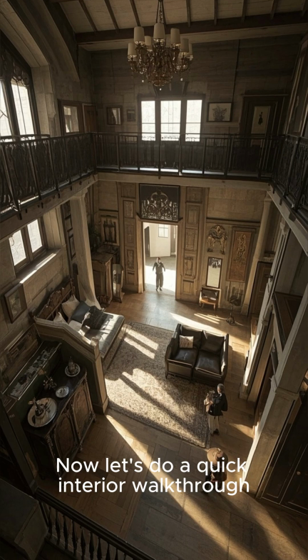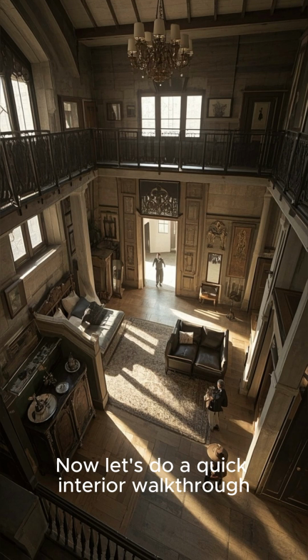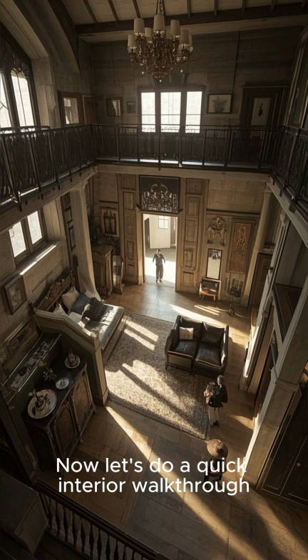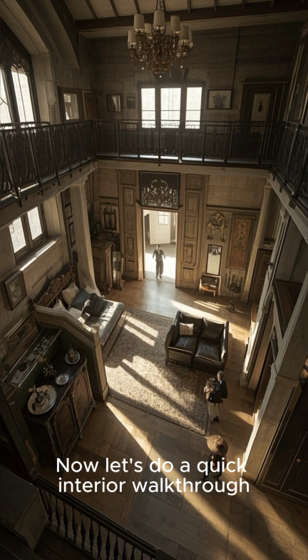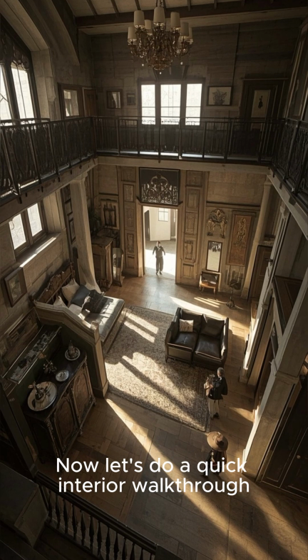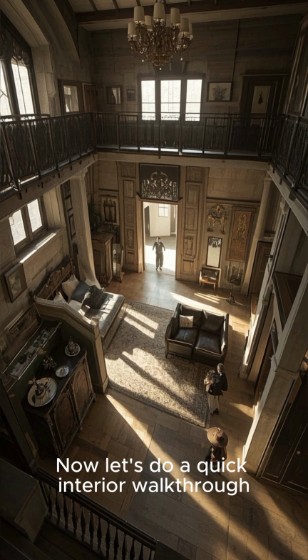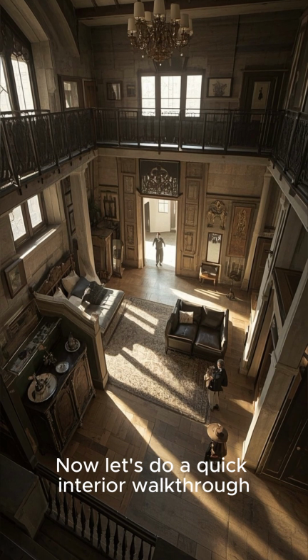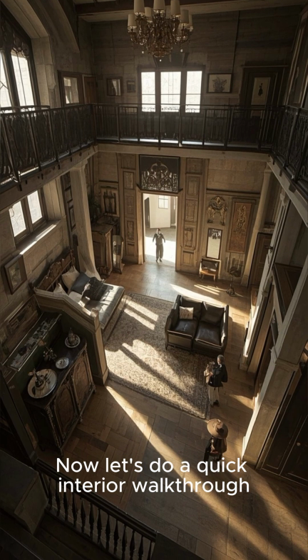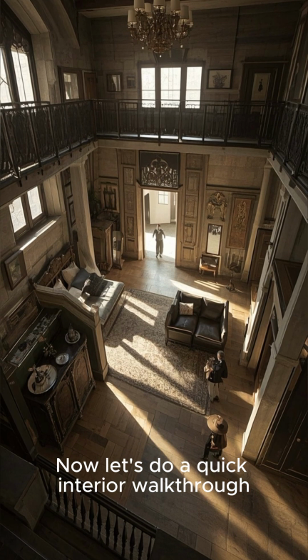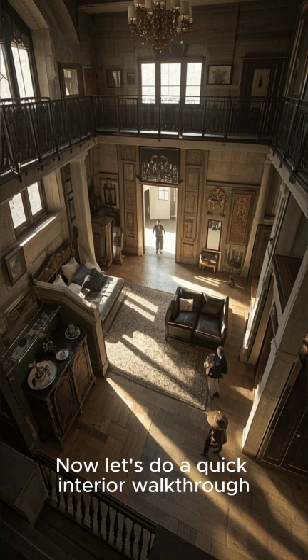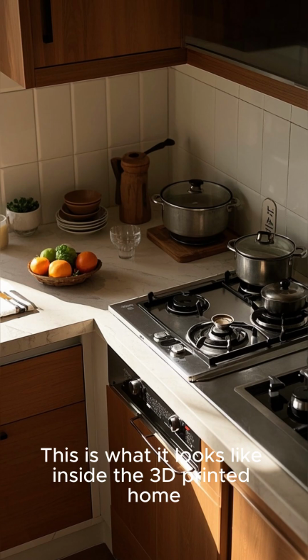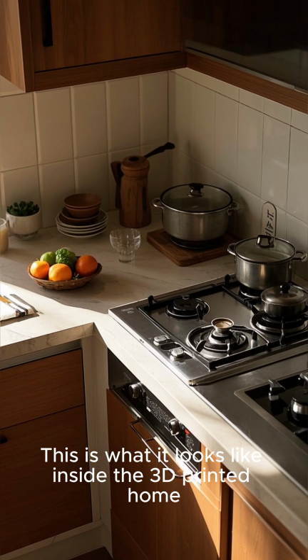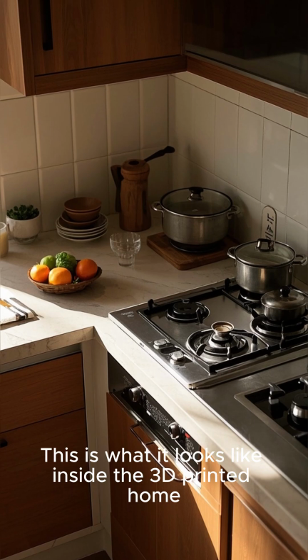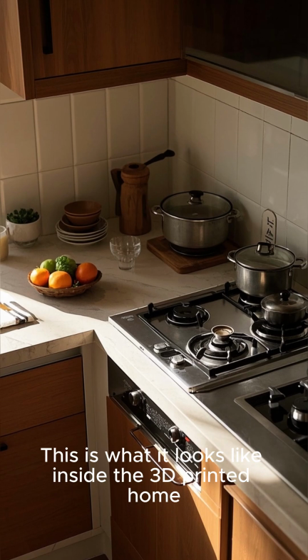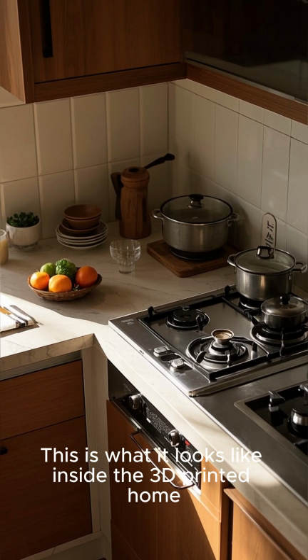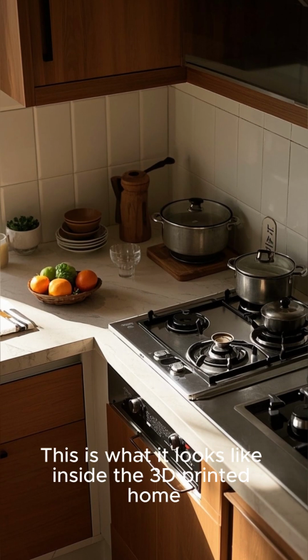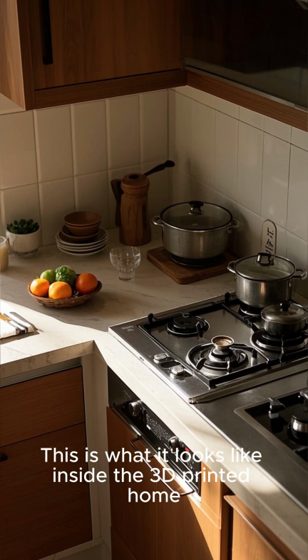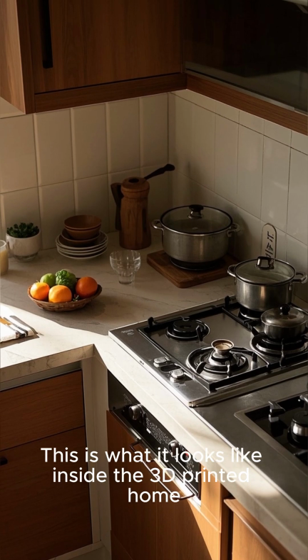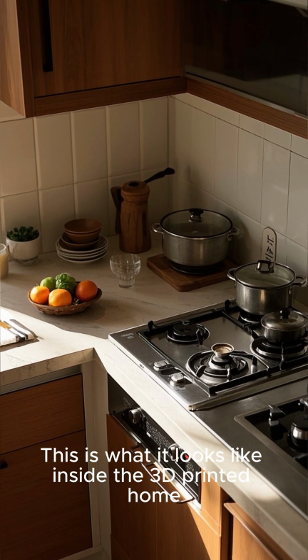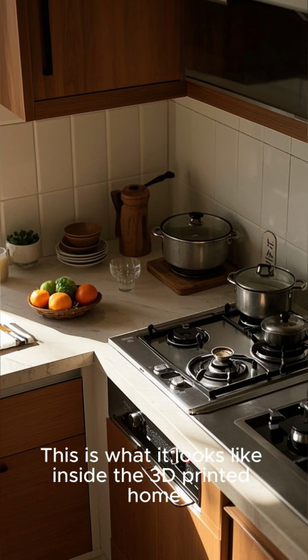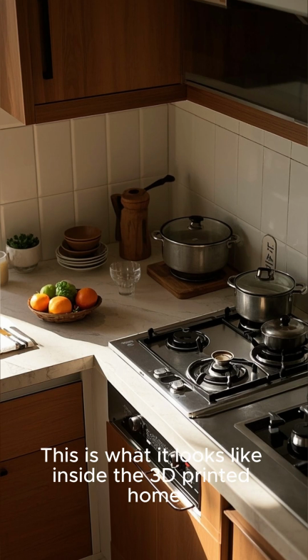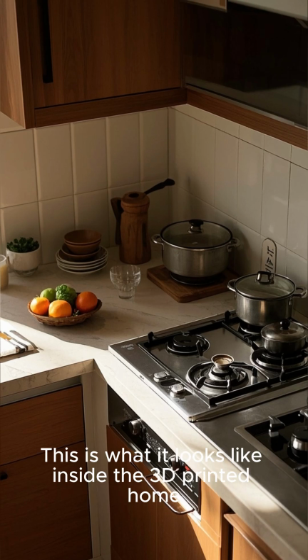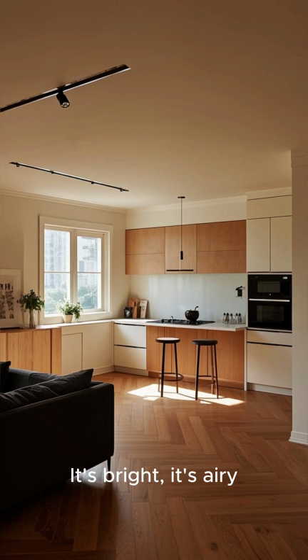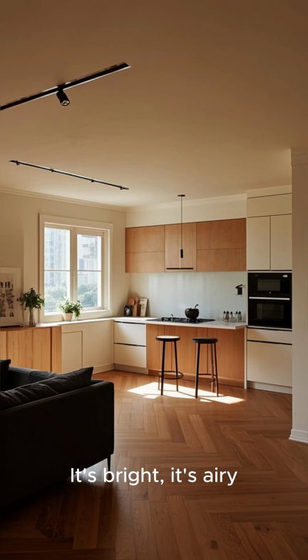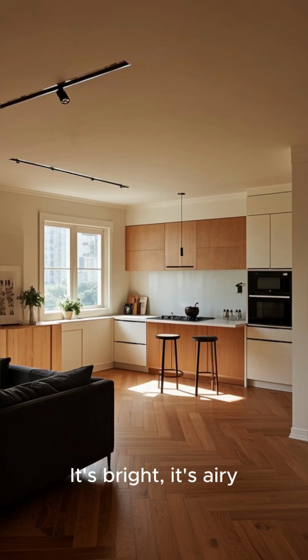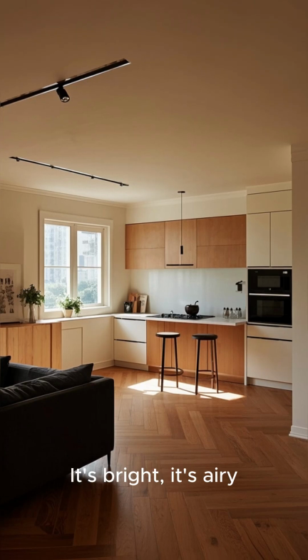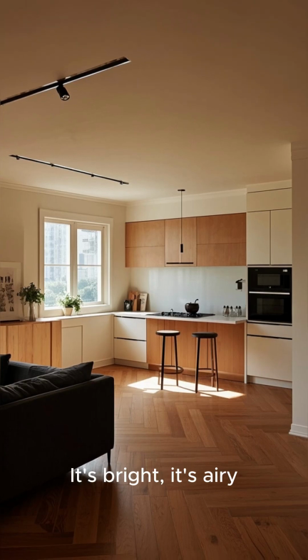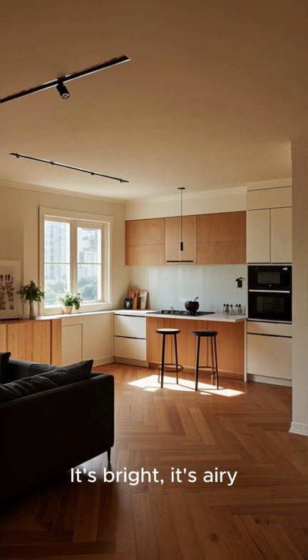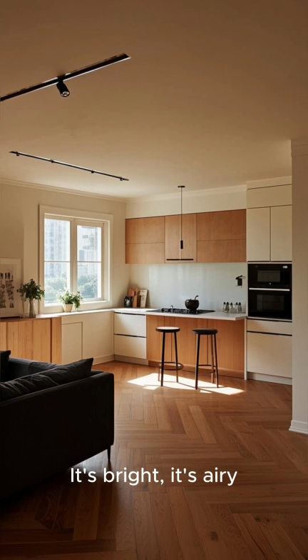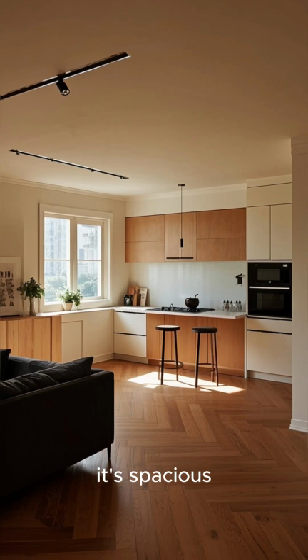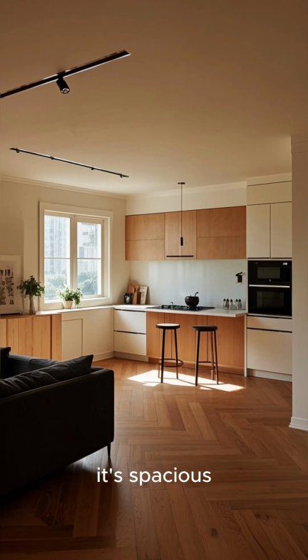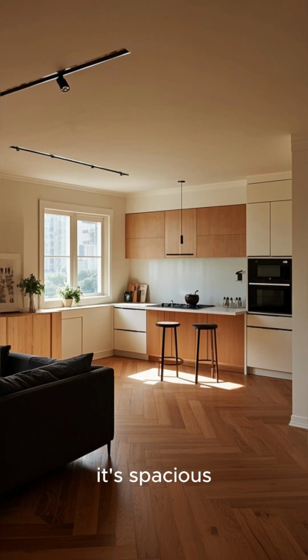Now let's do a quick interior walkthrough. This is what it looks like inside the 3D-printed home. It's bright, it's airy, it's spacious.